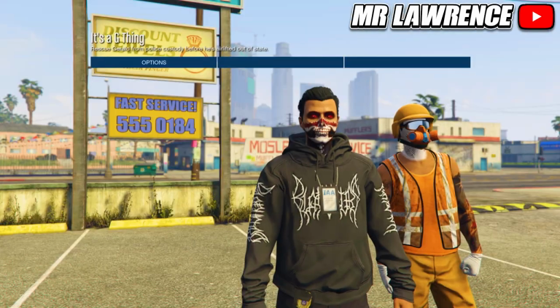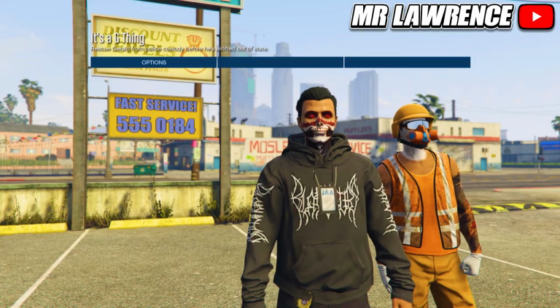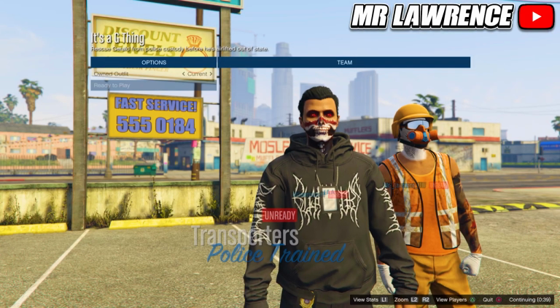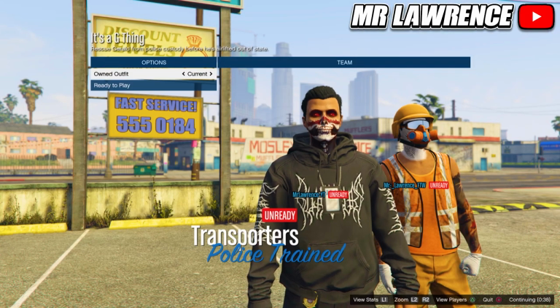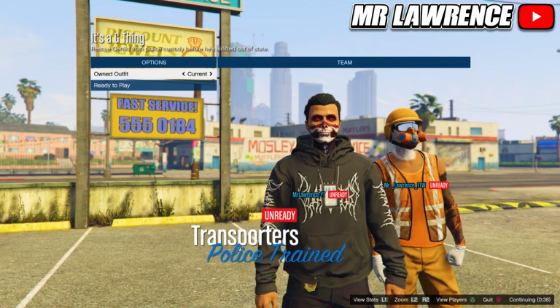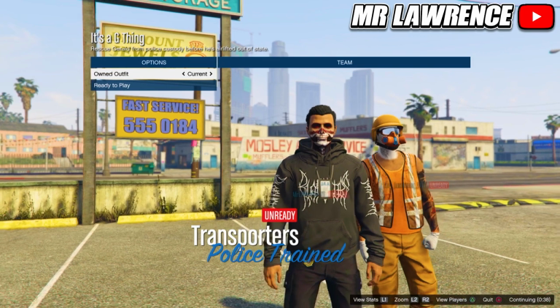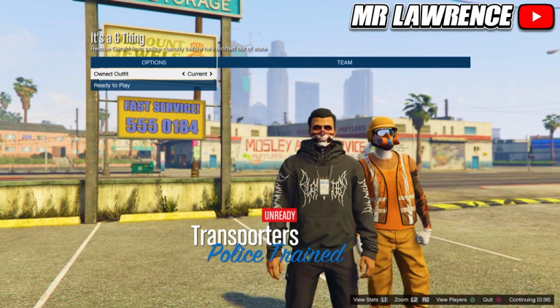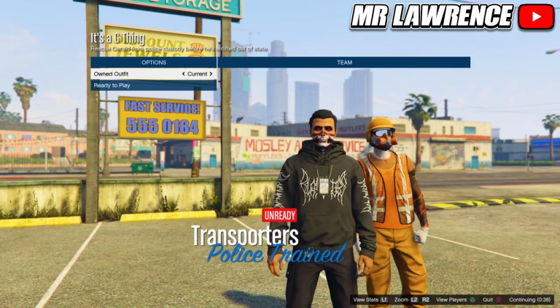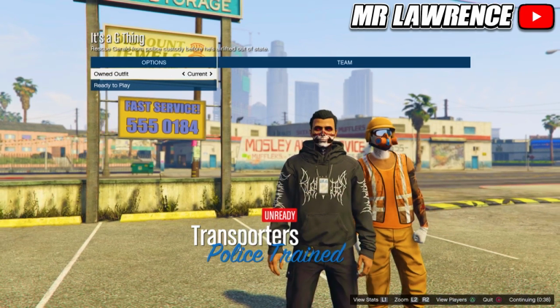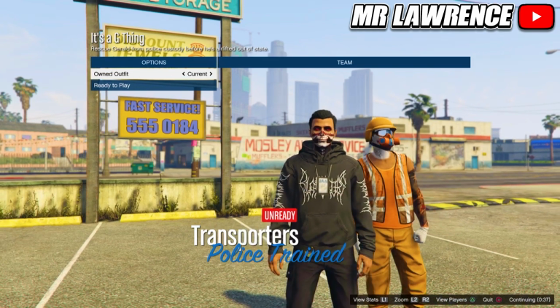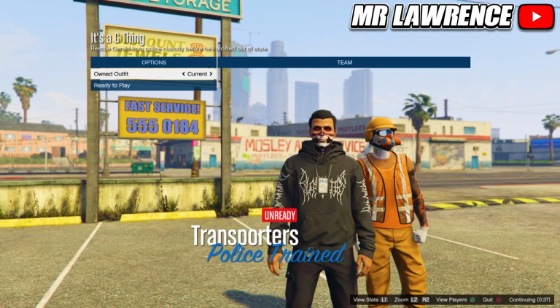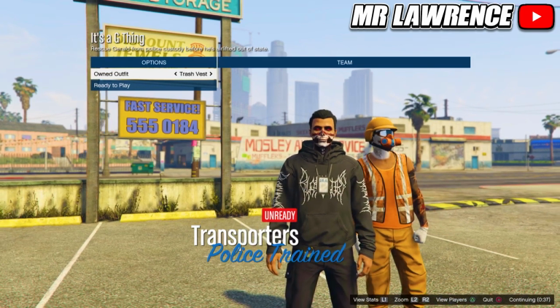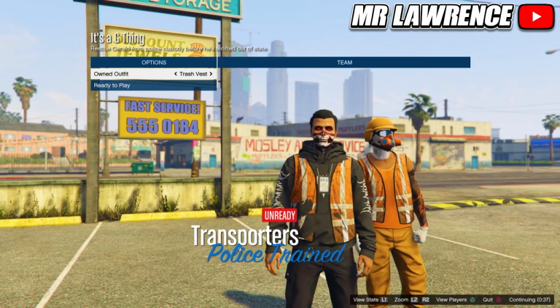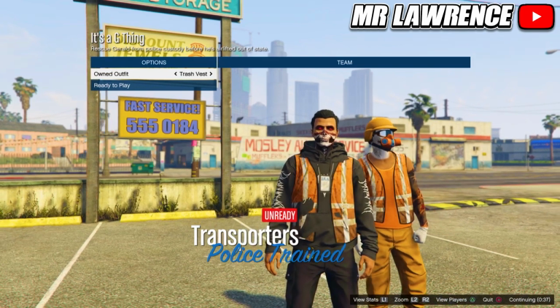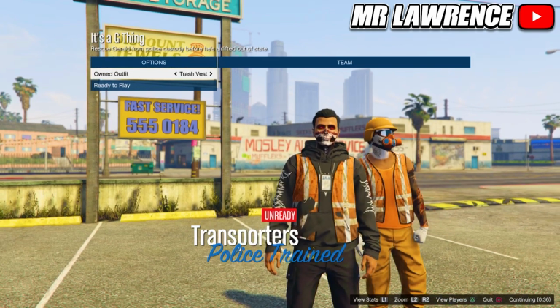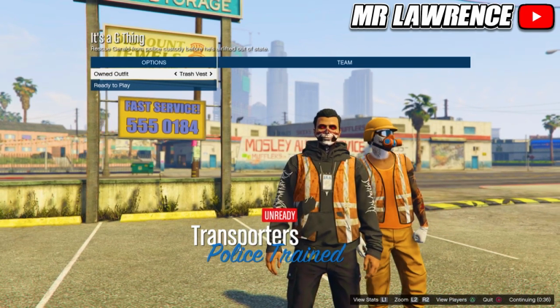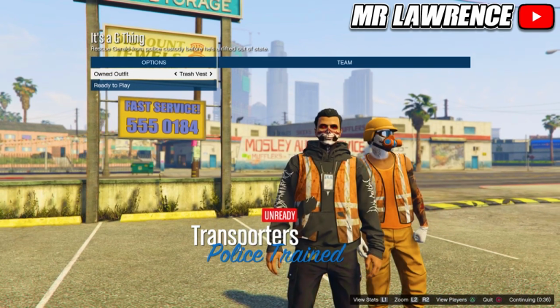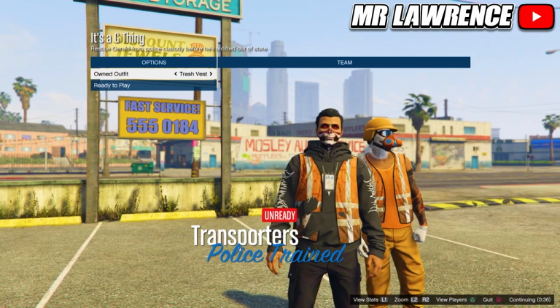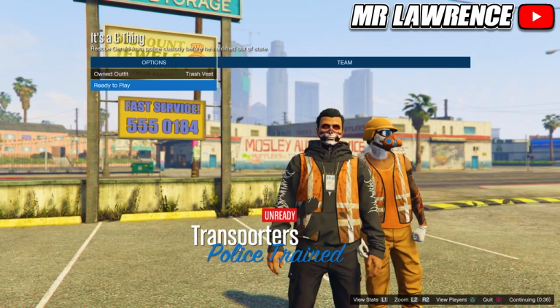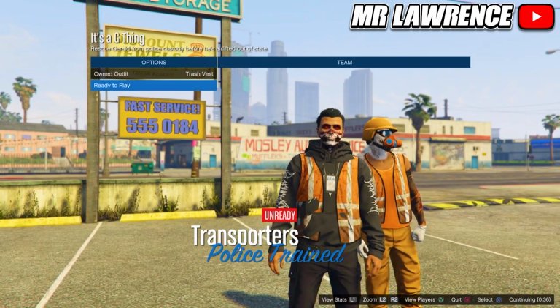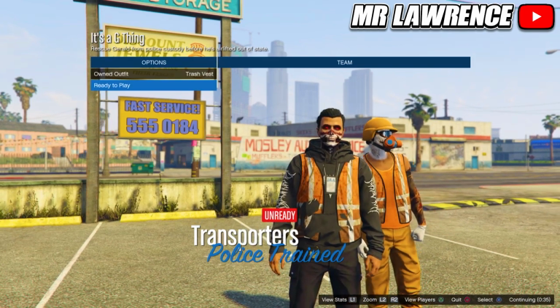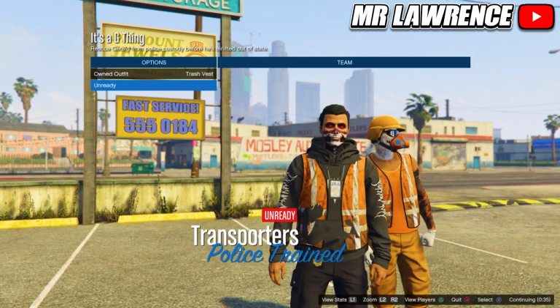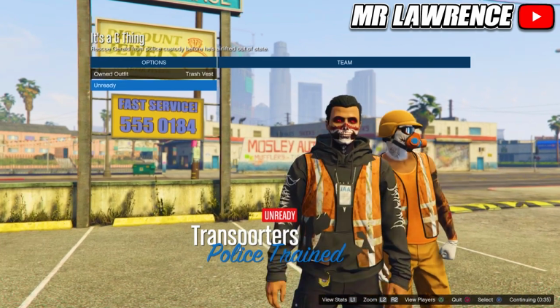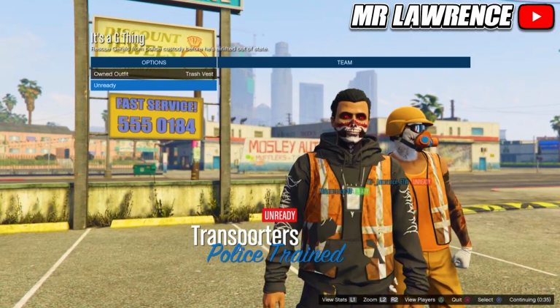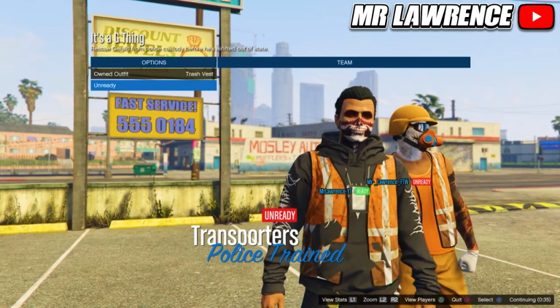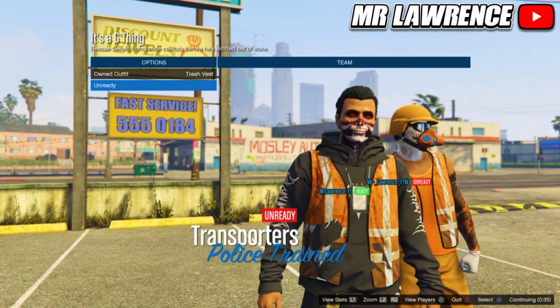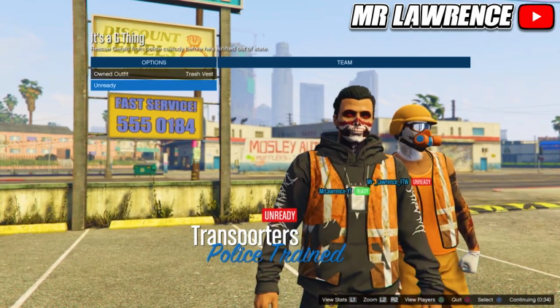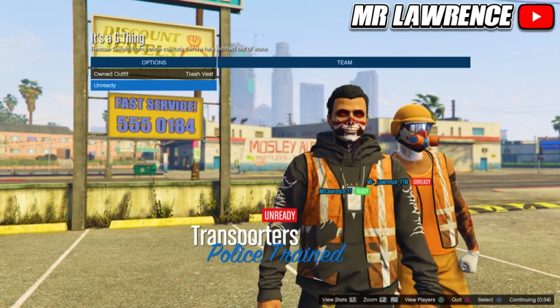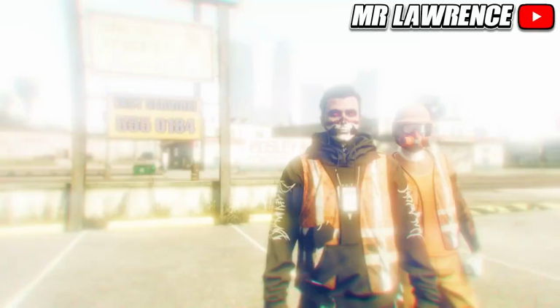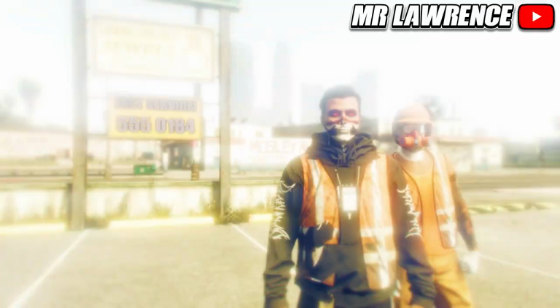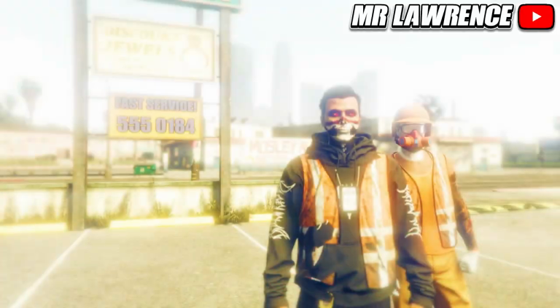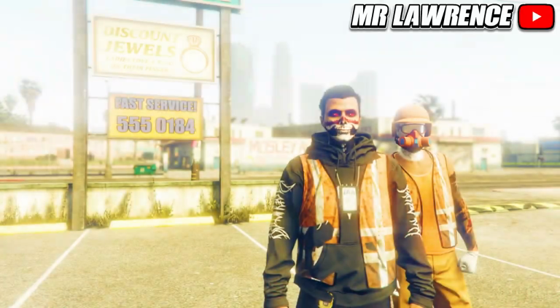From here you will need to press right on the d-pad once. The trash vest will appear on your outfit — then ready up.